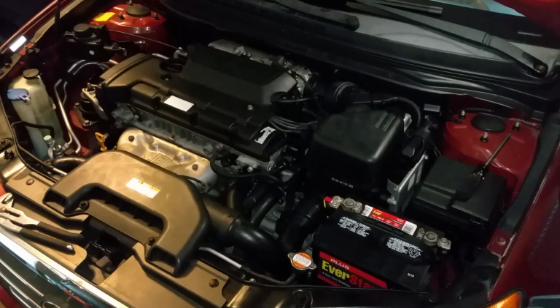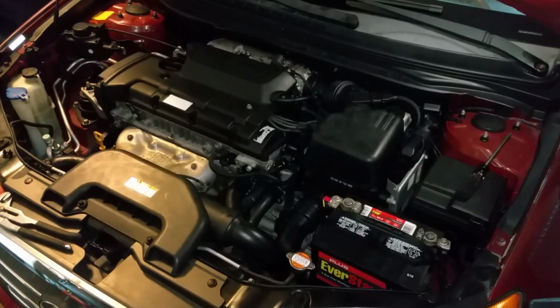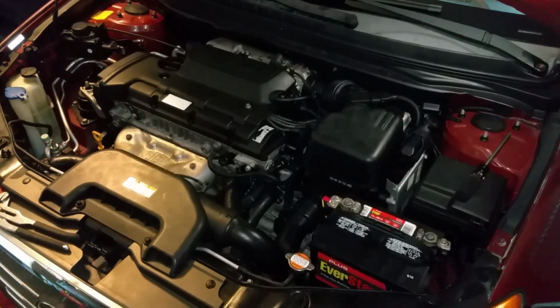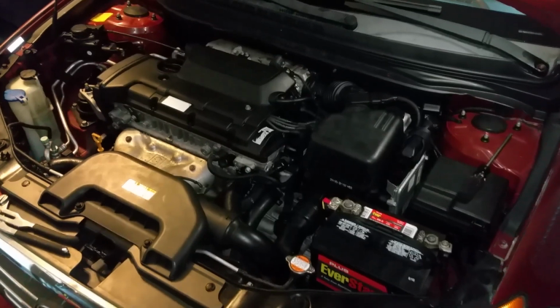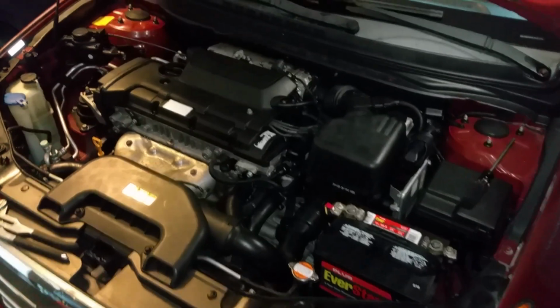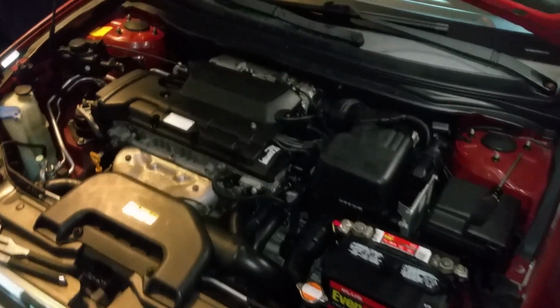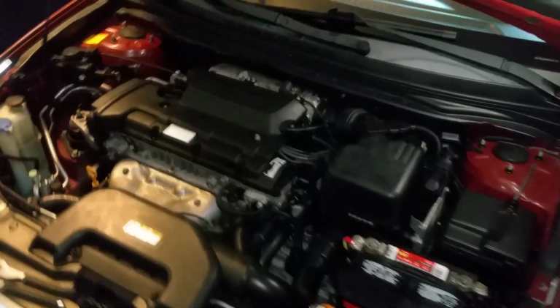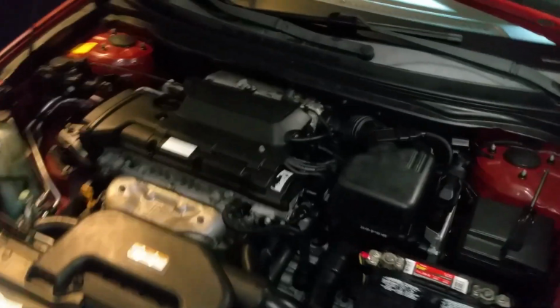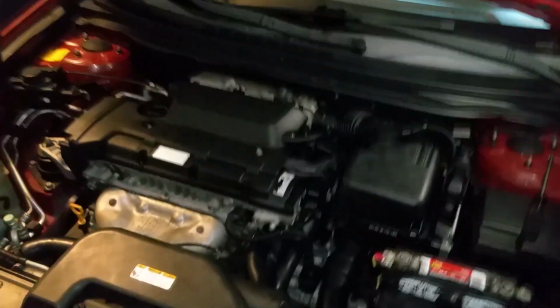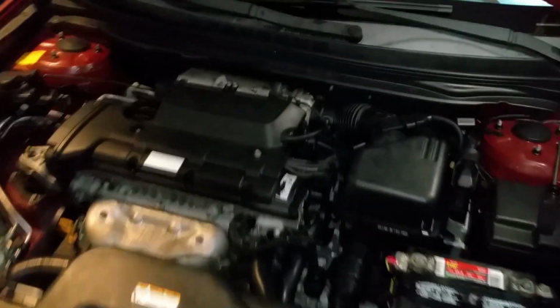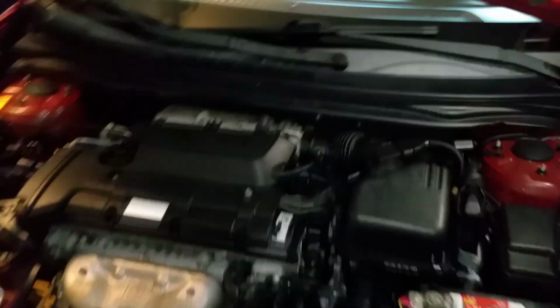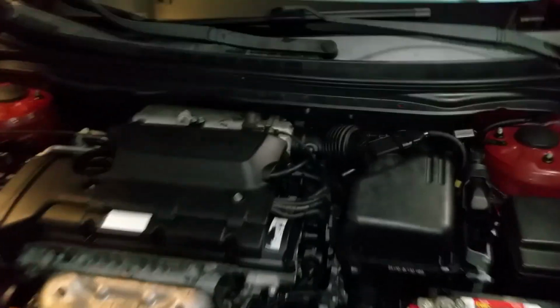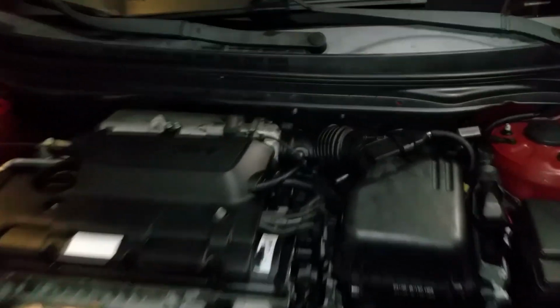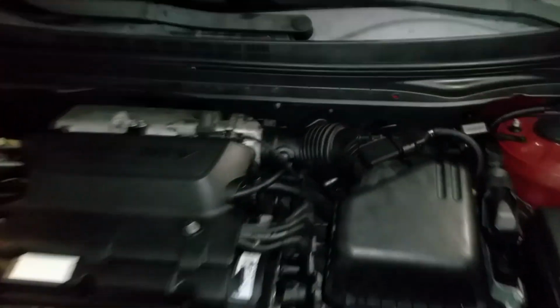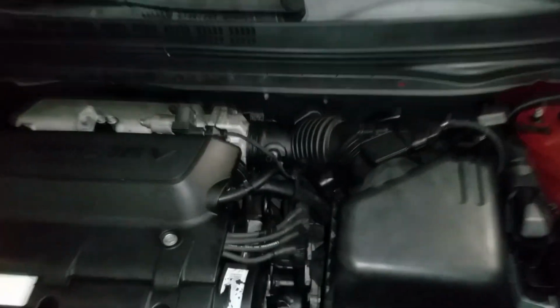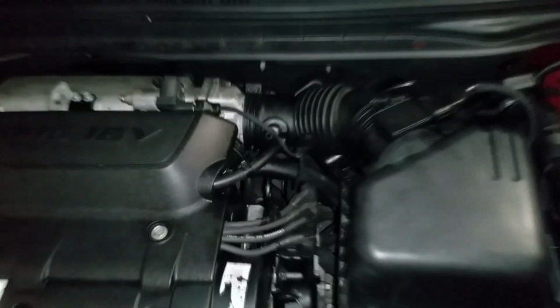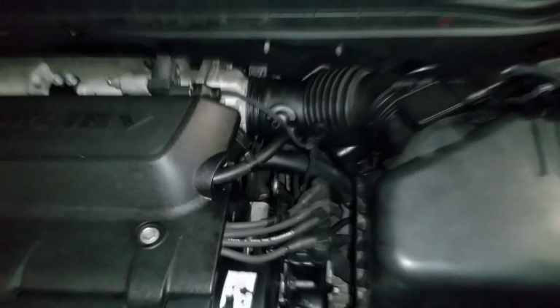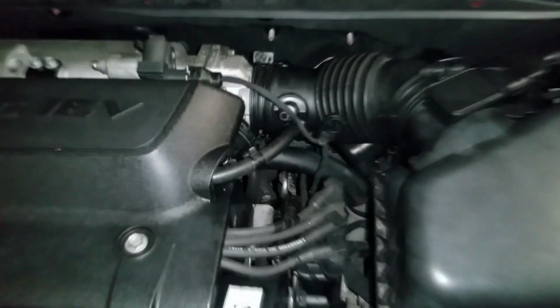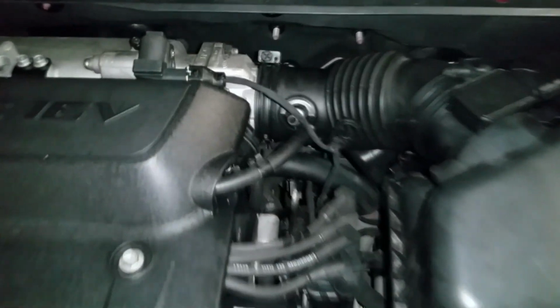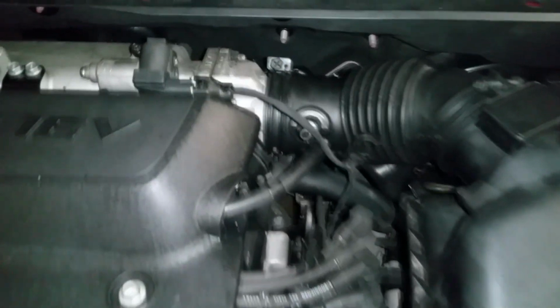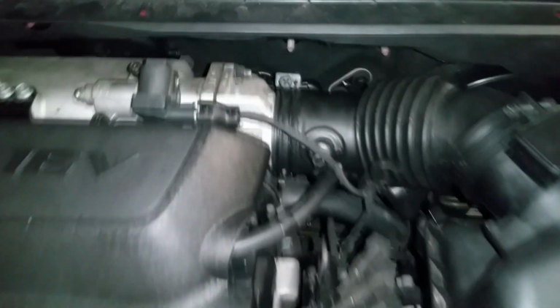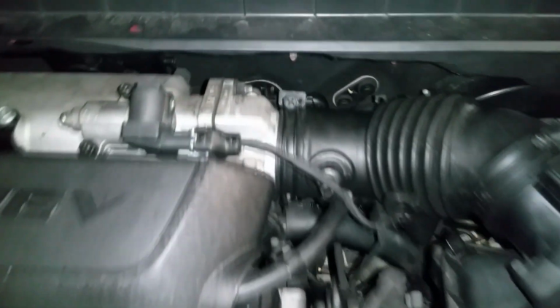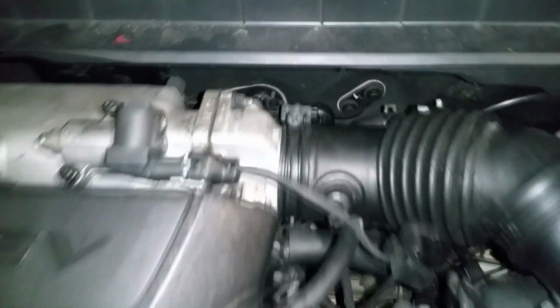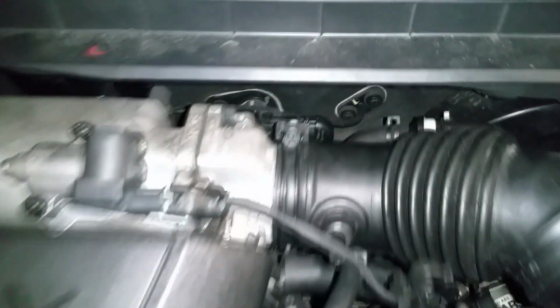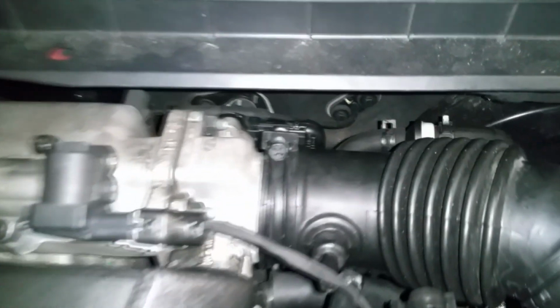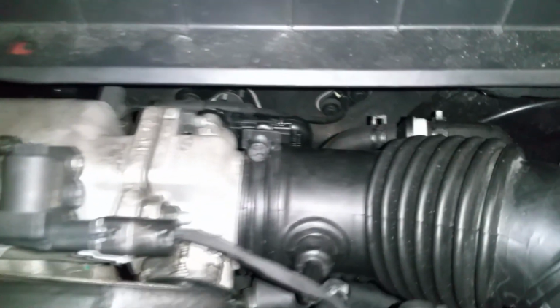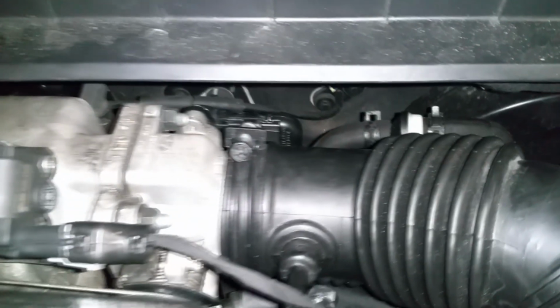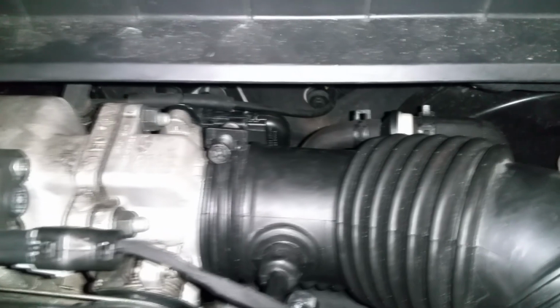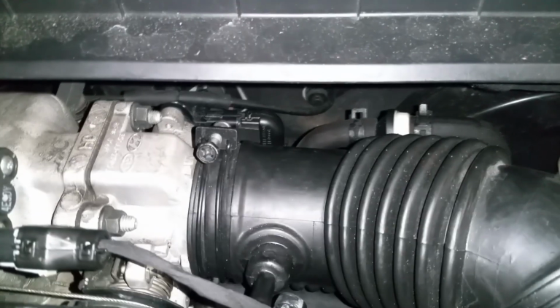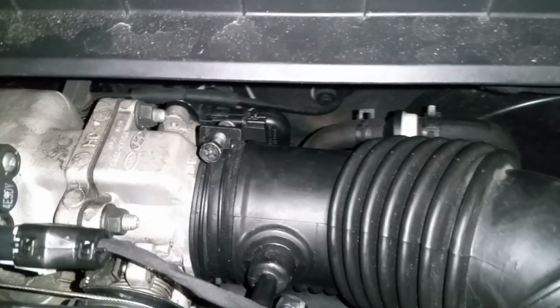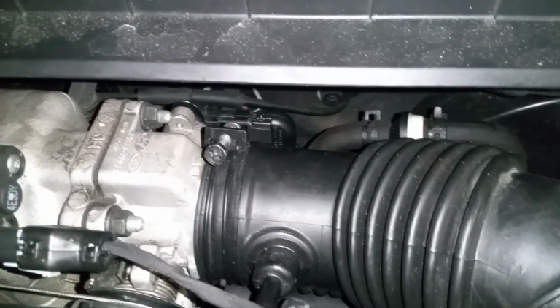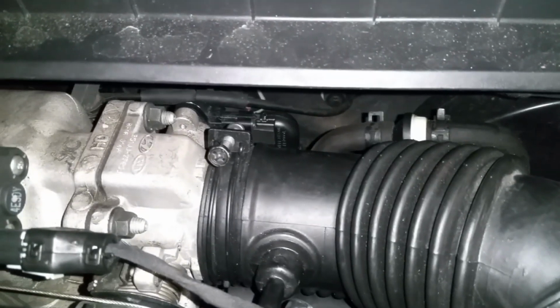The throttle position sensor is located at the back of the engine, and if it's faulty it could cause rough idling.